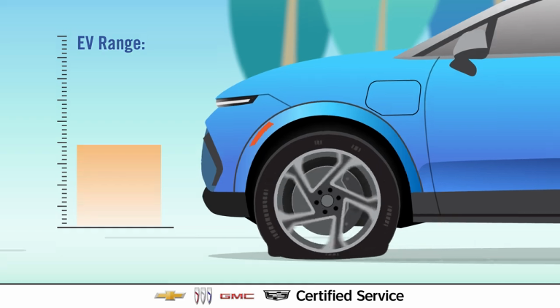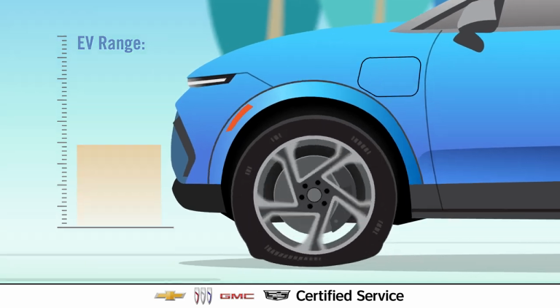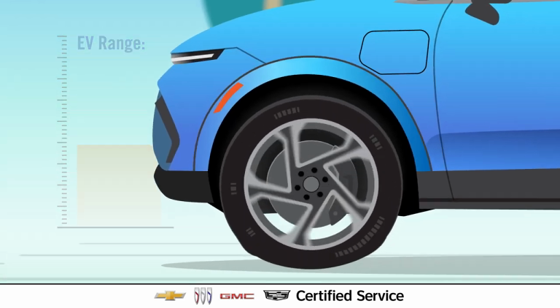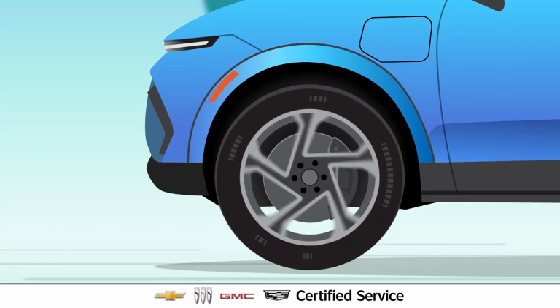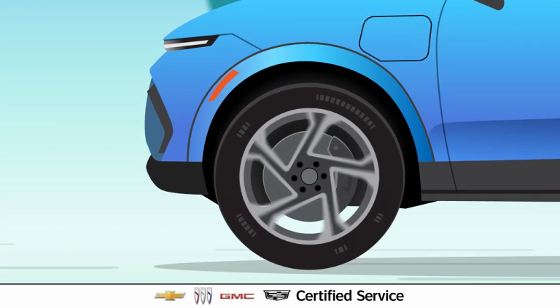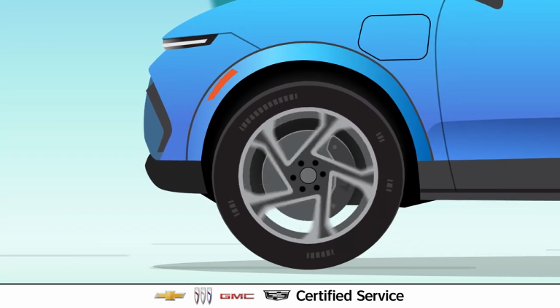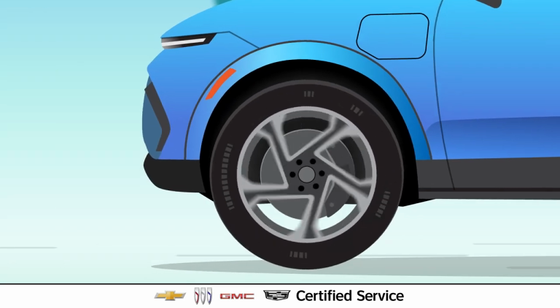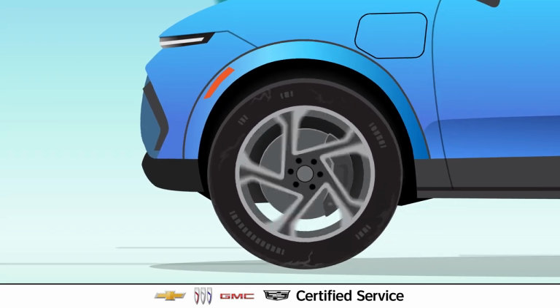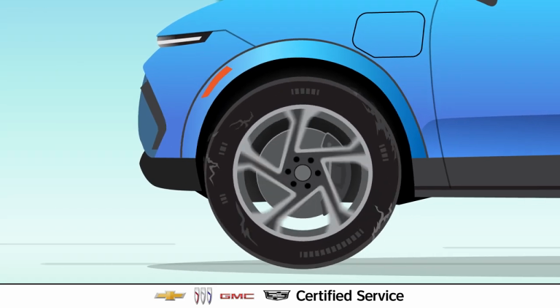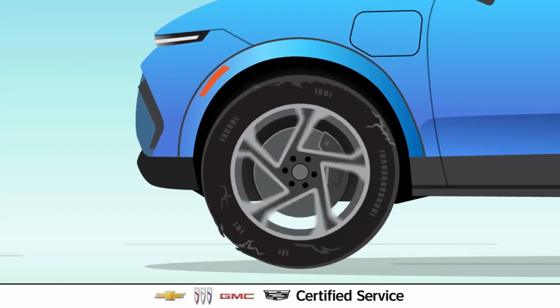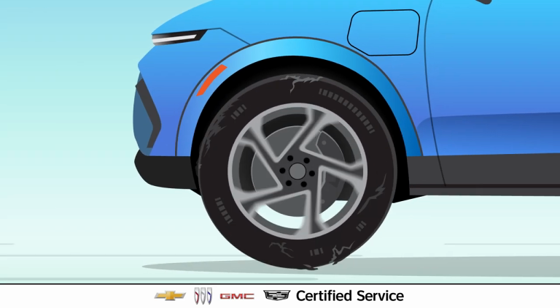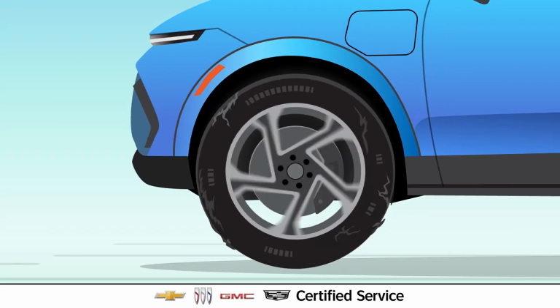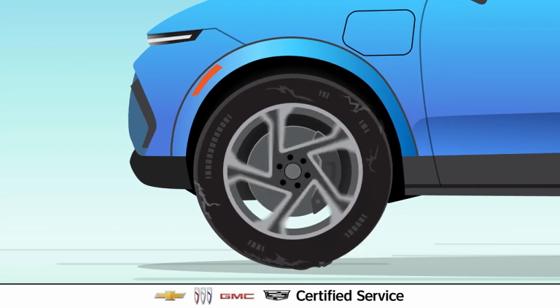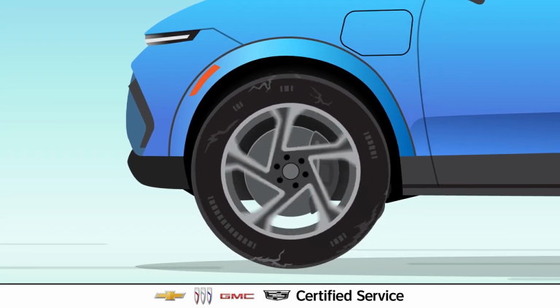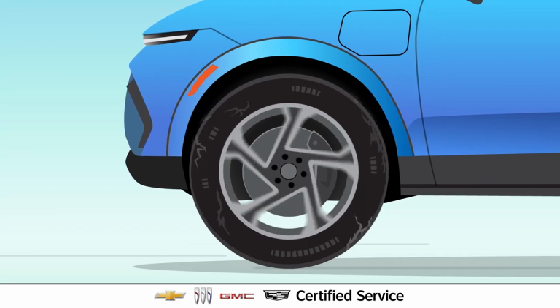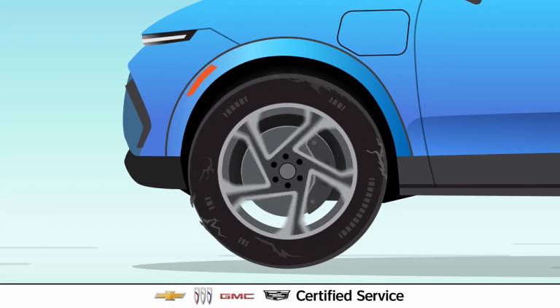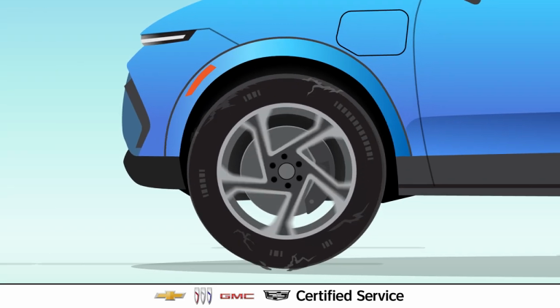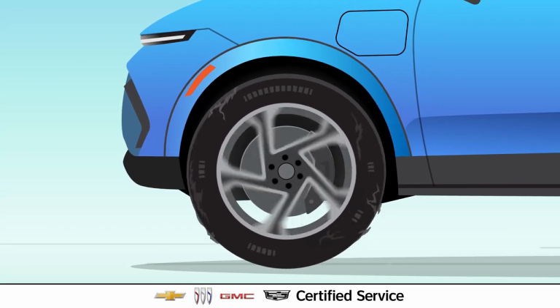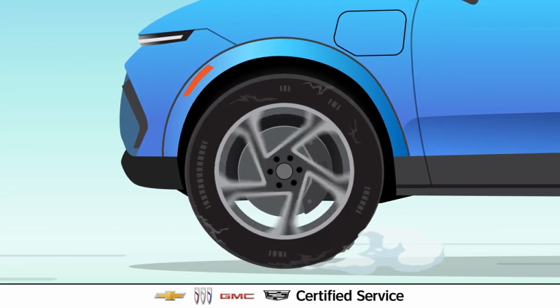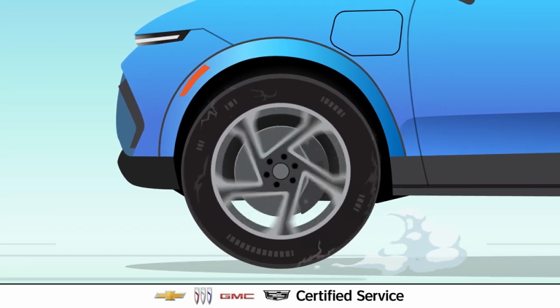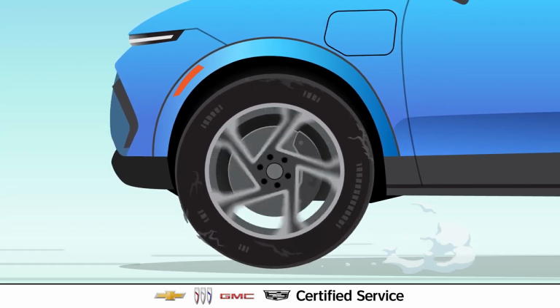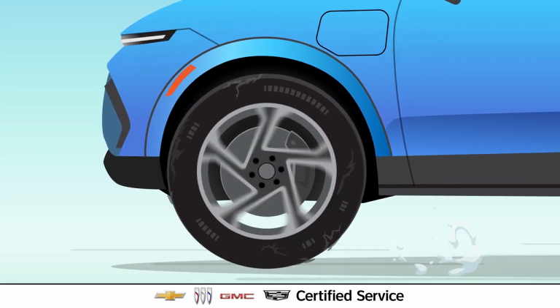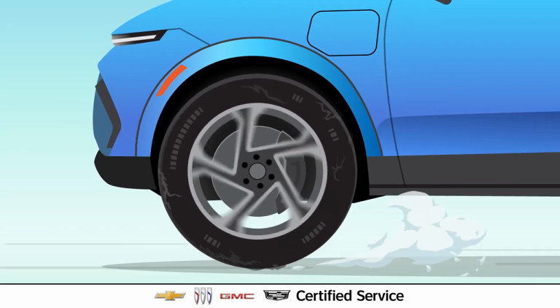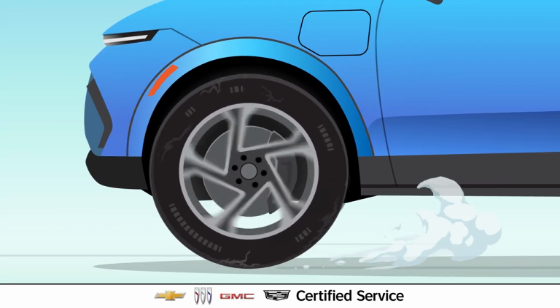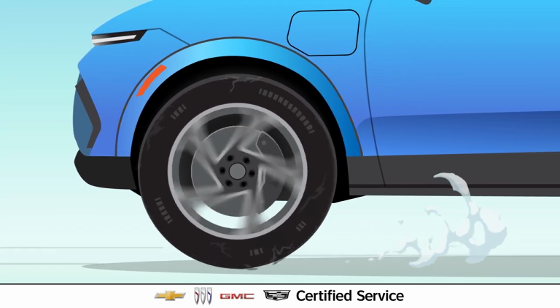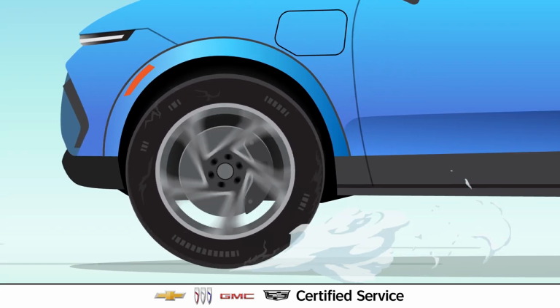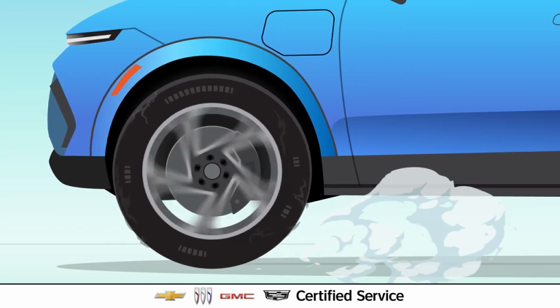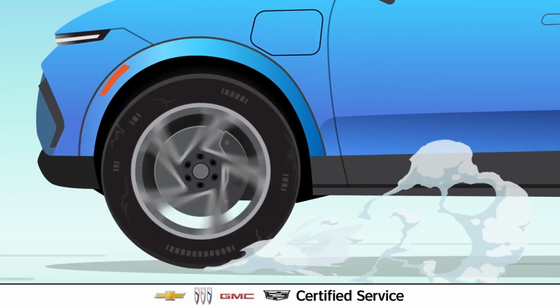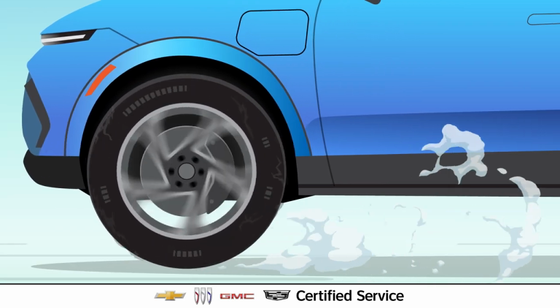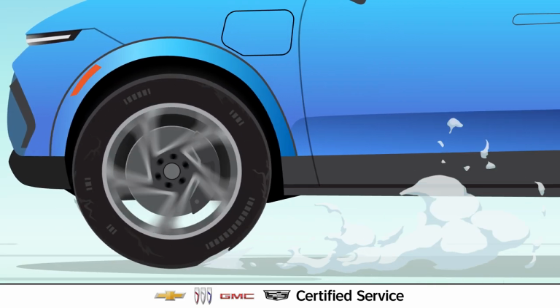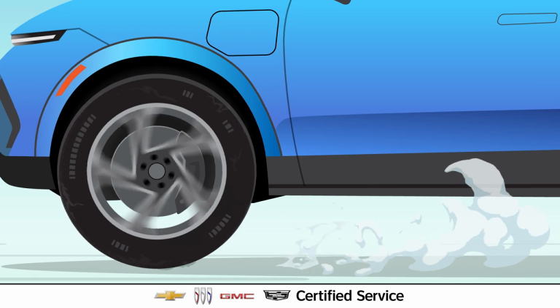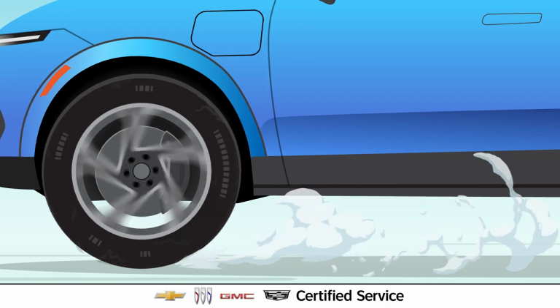When pressure is too high, it may cause uneven wear, reducing tire life, and affecting drivability.